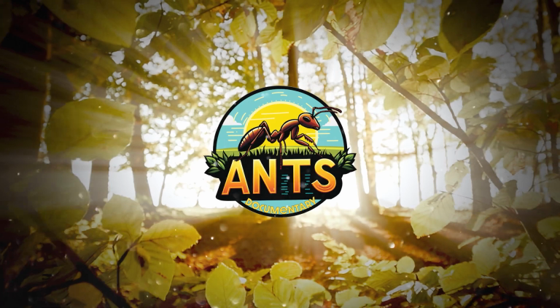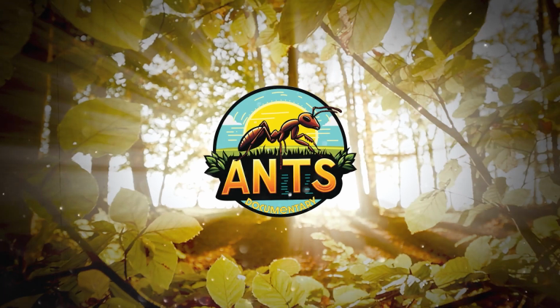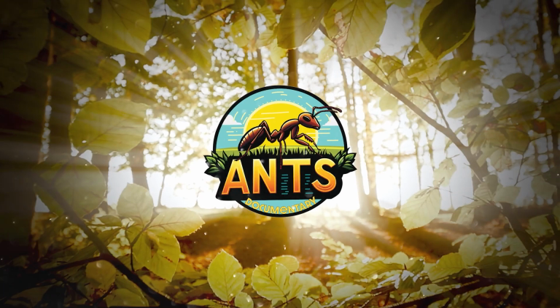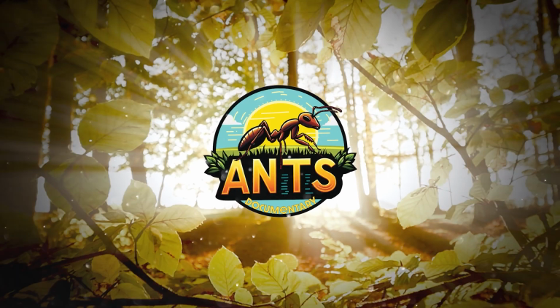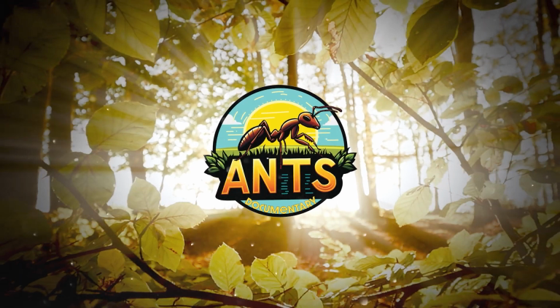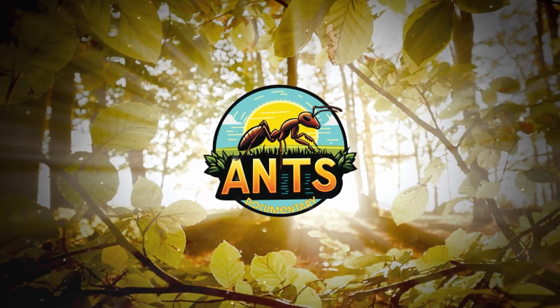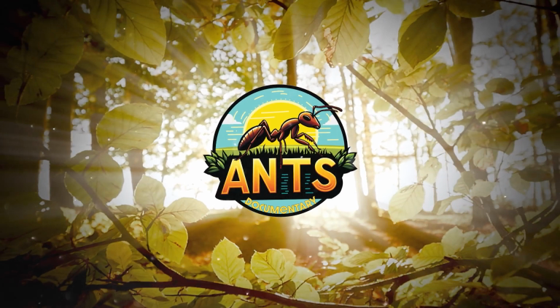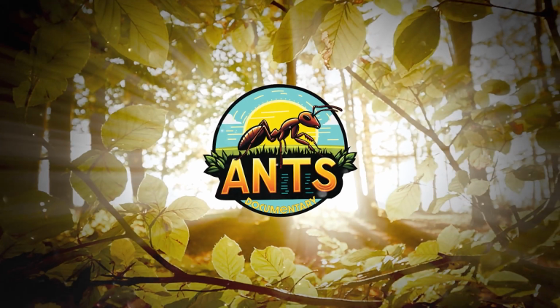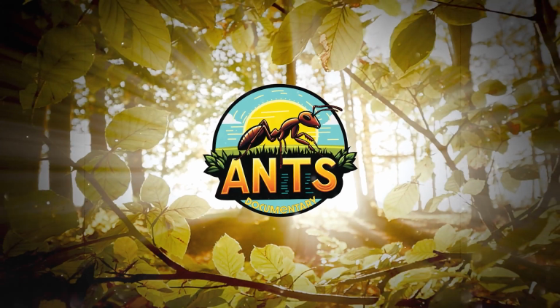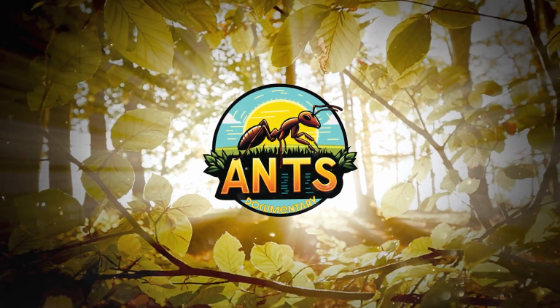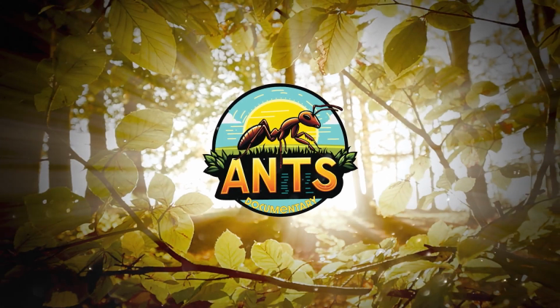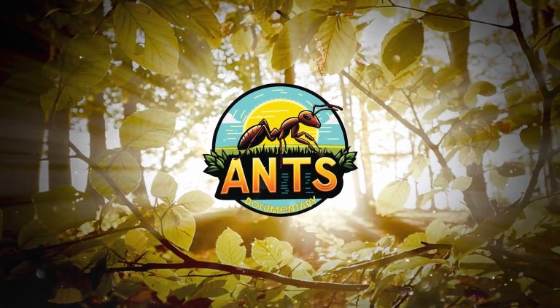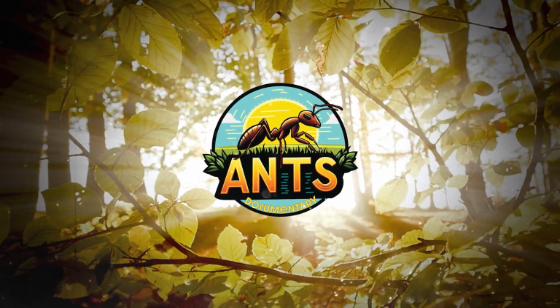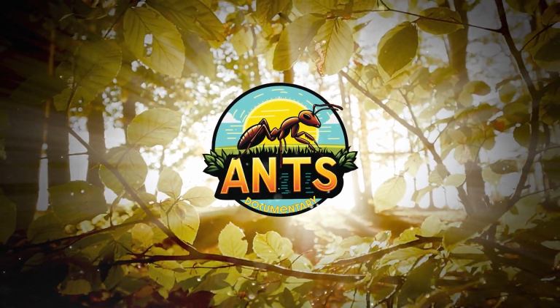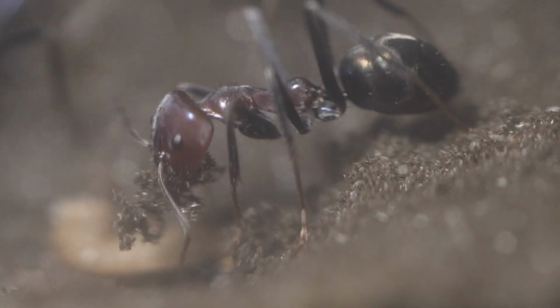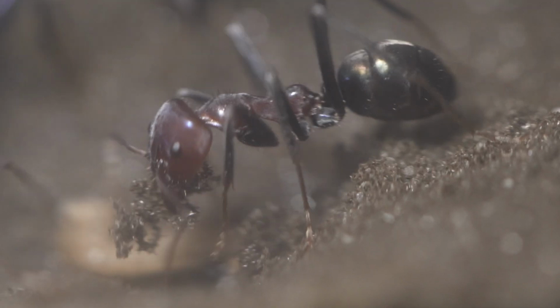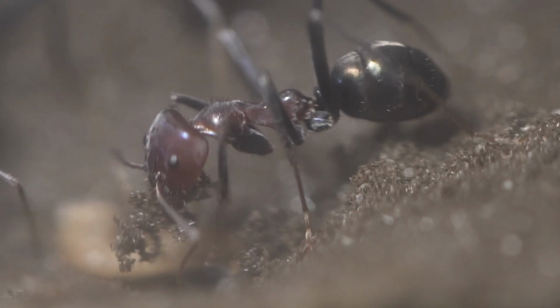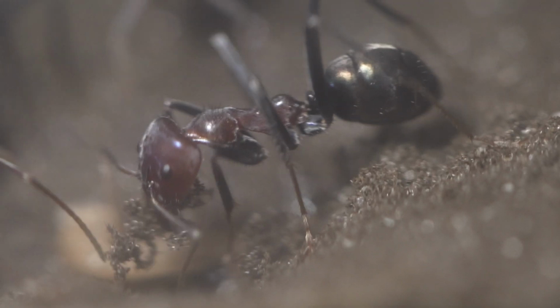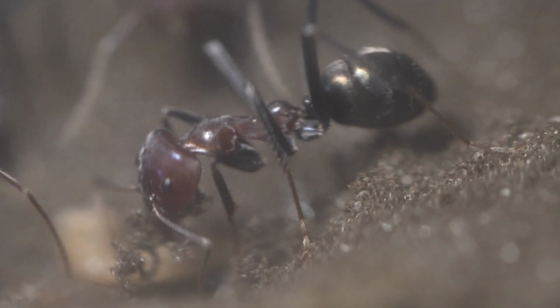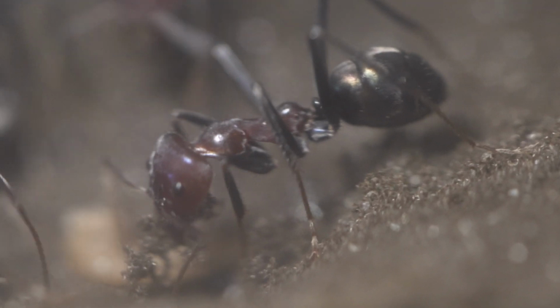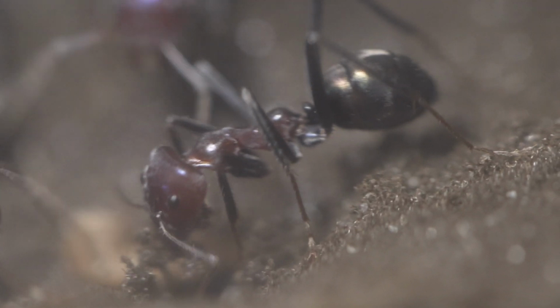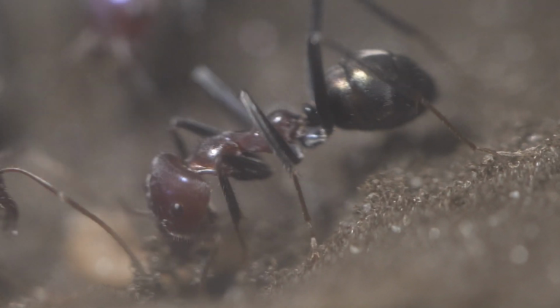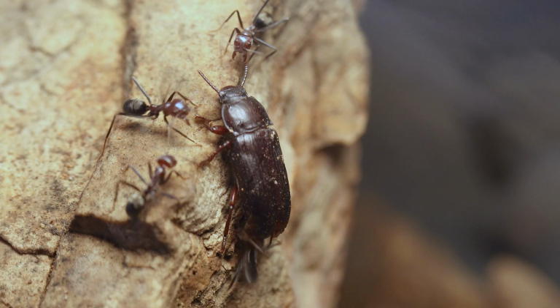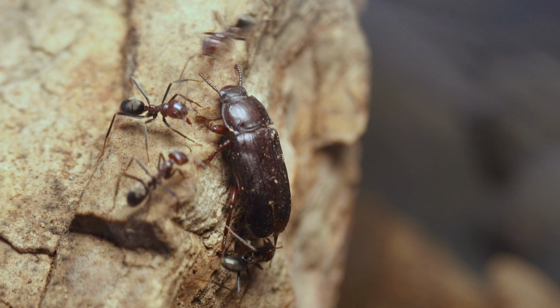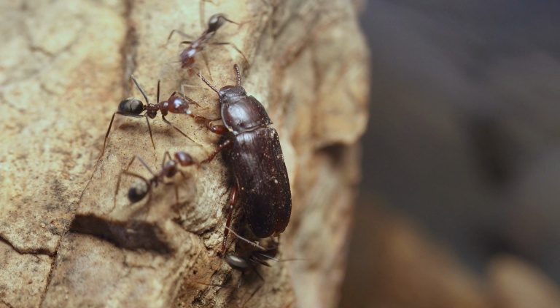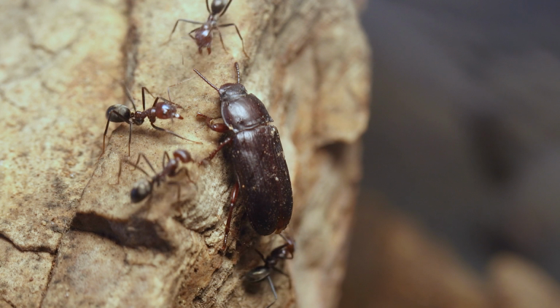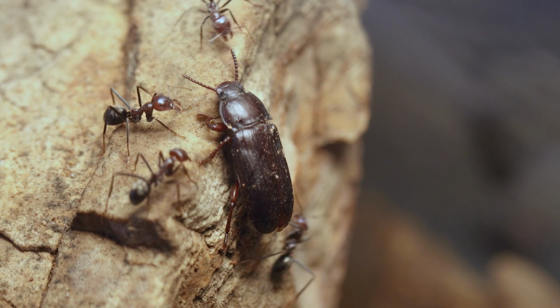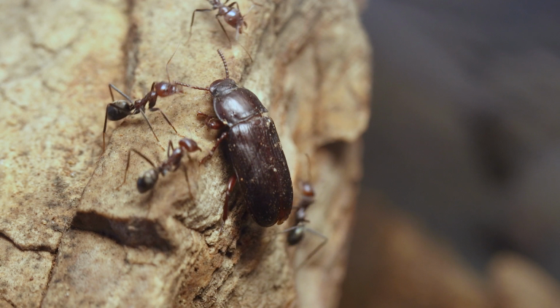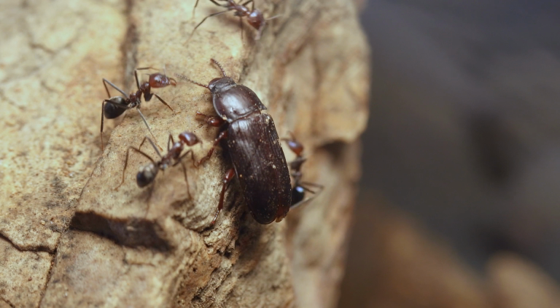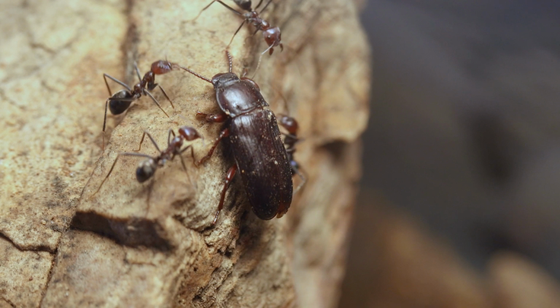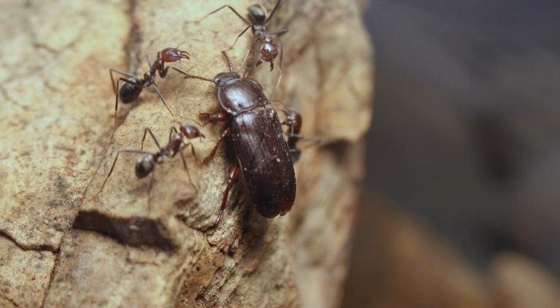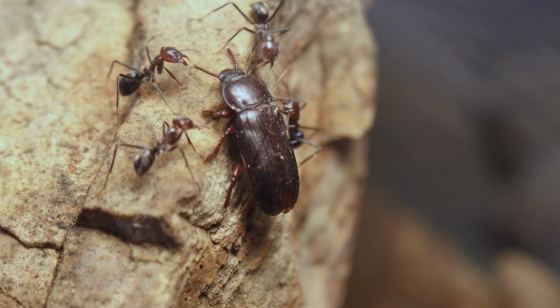Hi everyone! Today we're introducing Iridomyrmex purpureus, widely known as the meat ant.